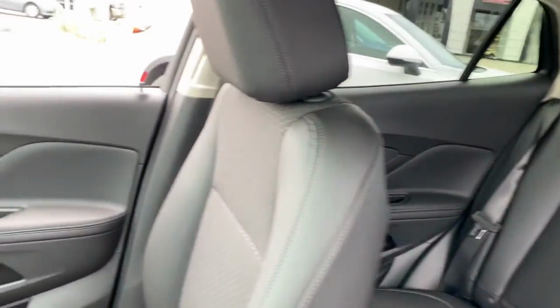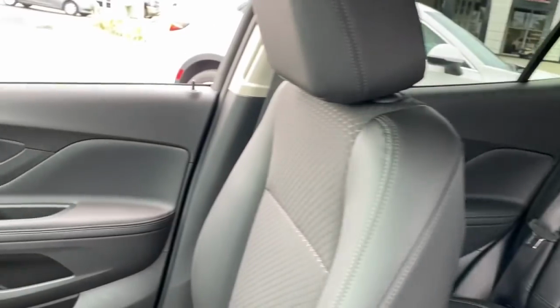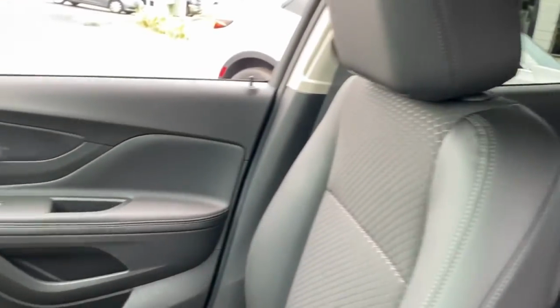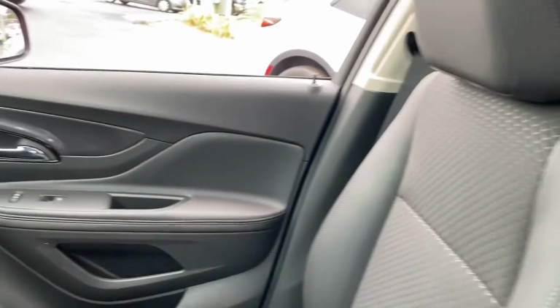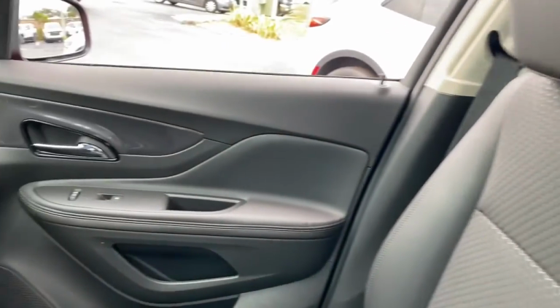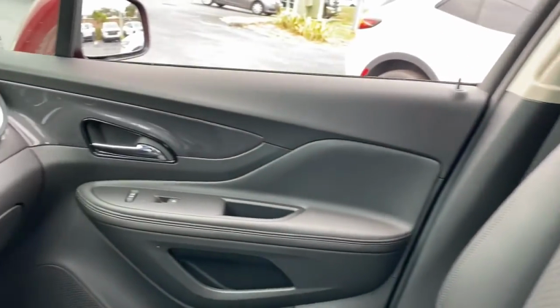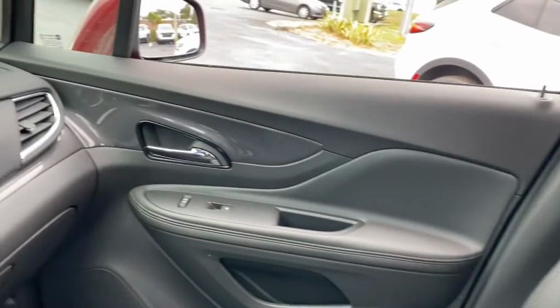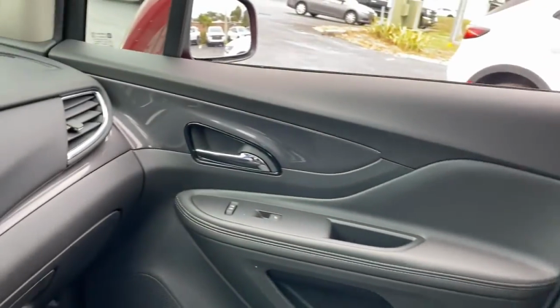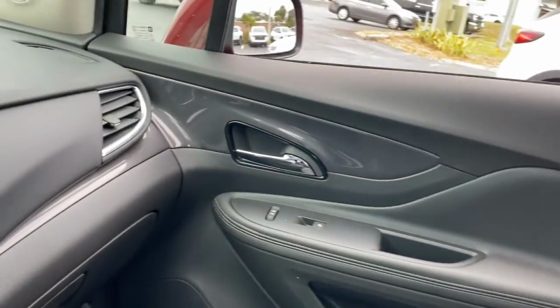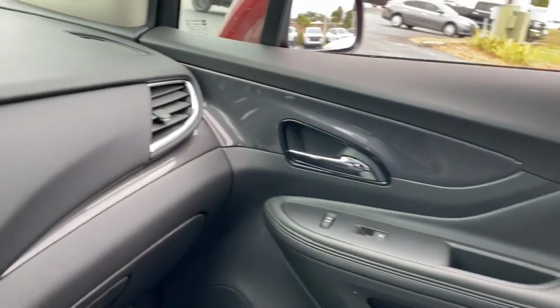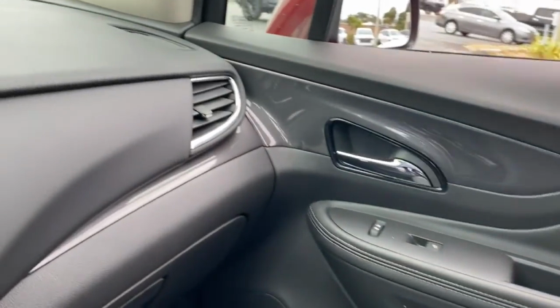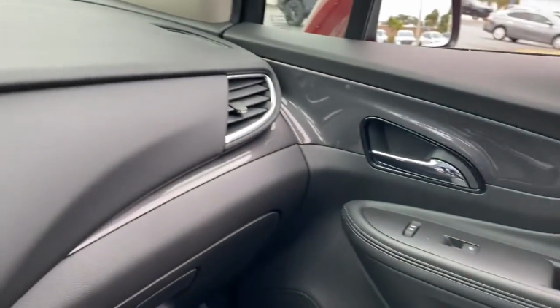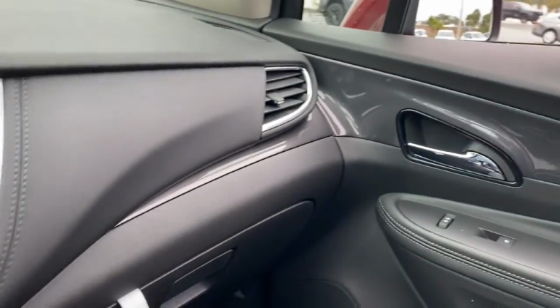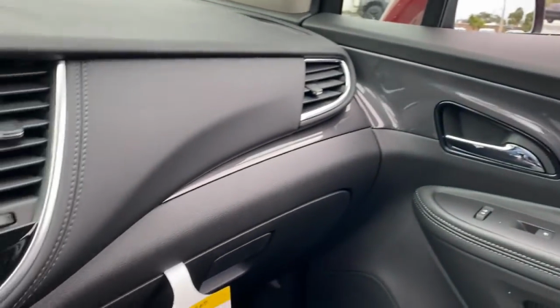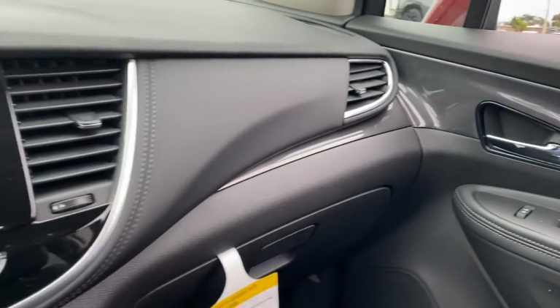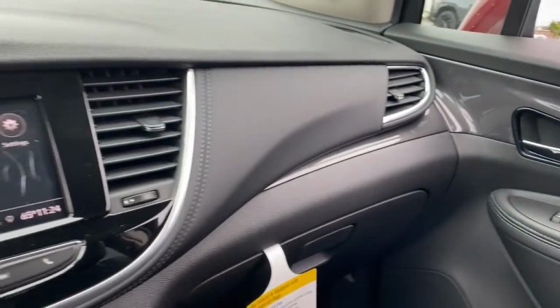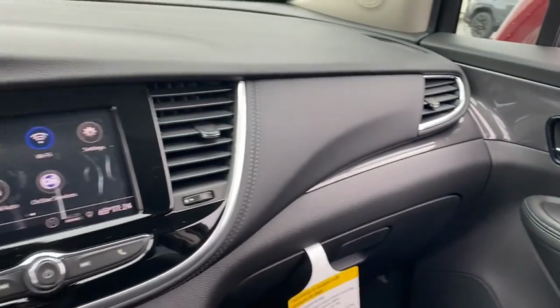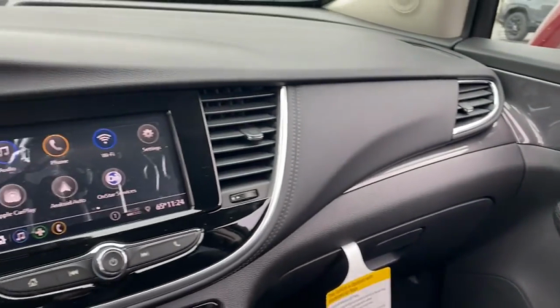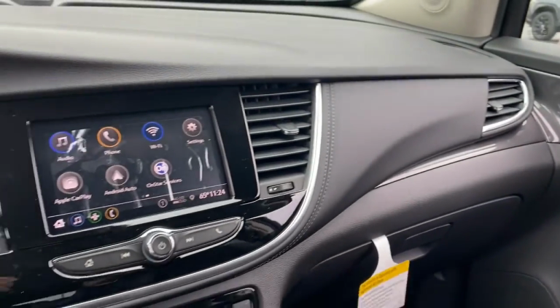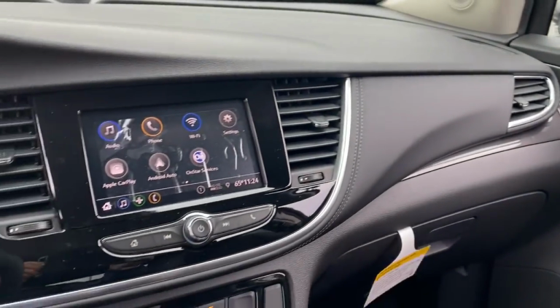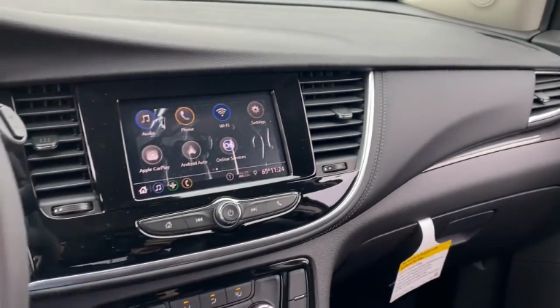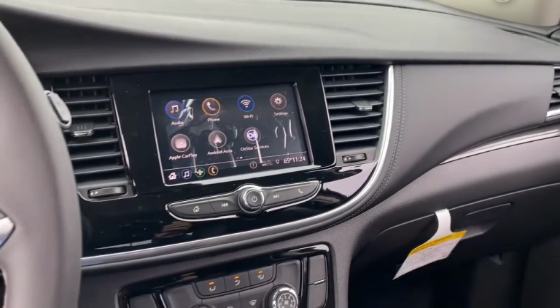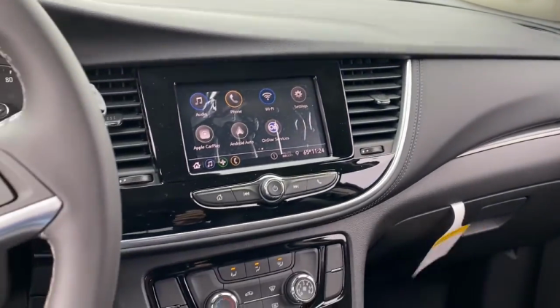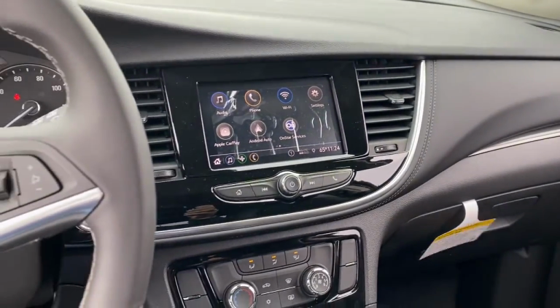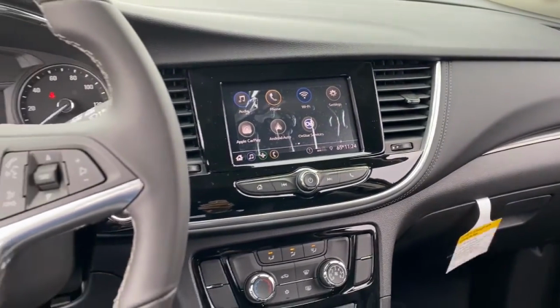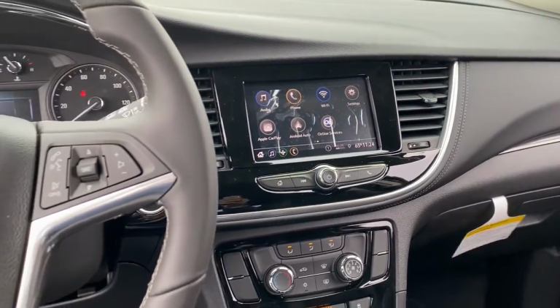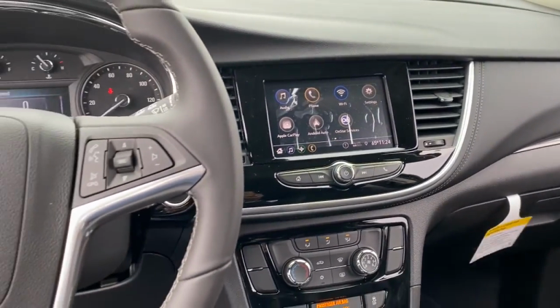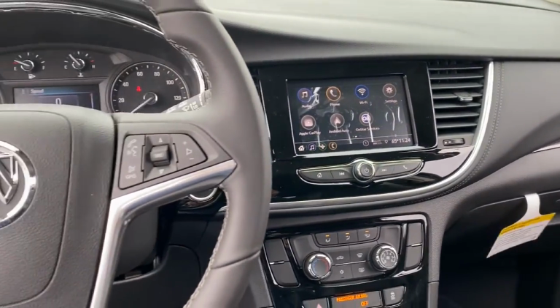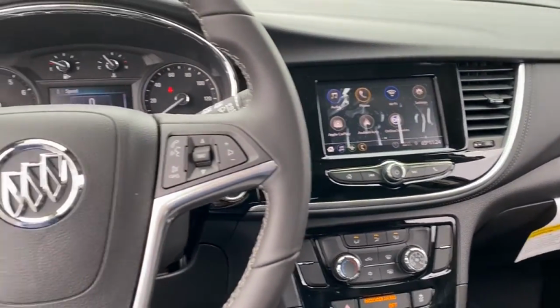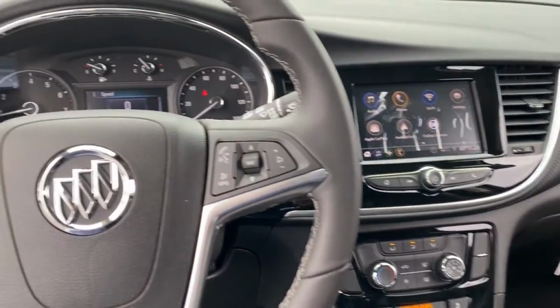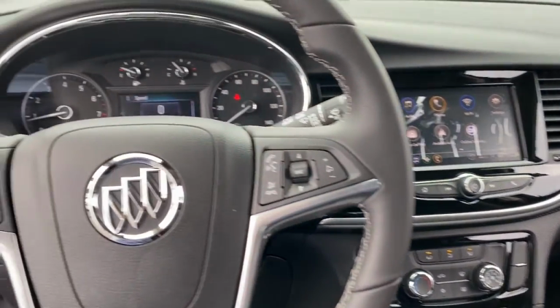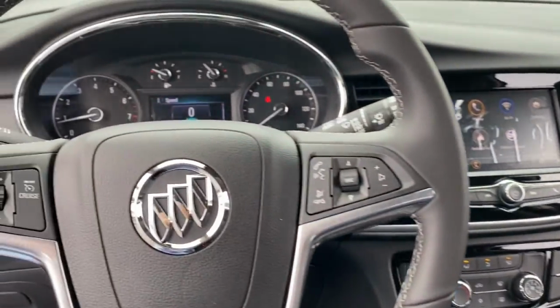Rediscover how much fun driving can be in the feature-rich Encore. Stop in to drive it today.